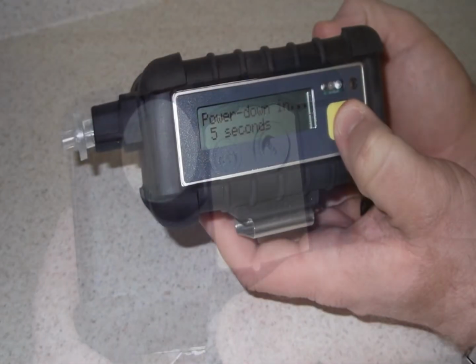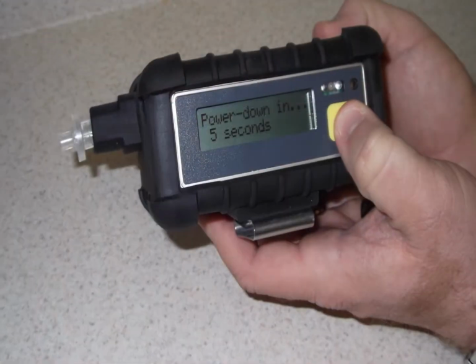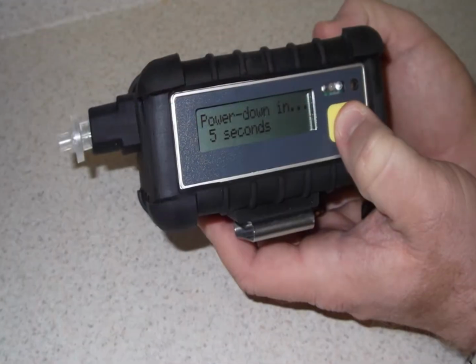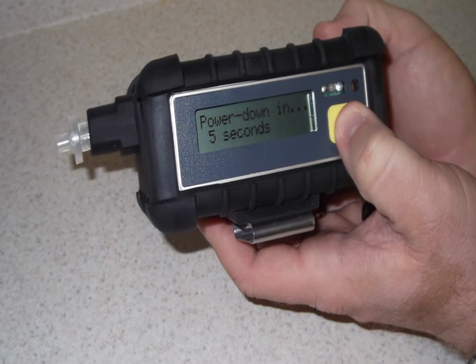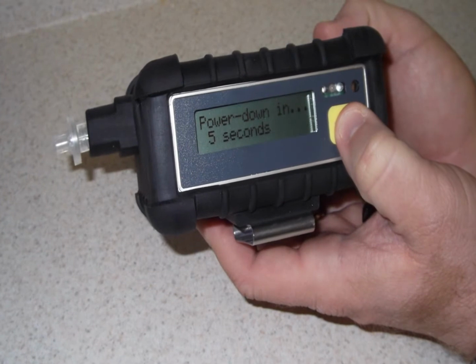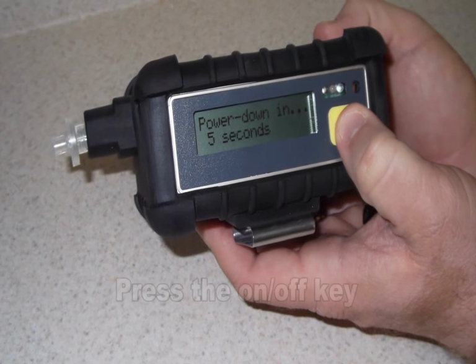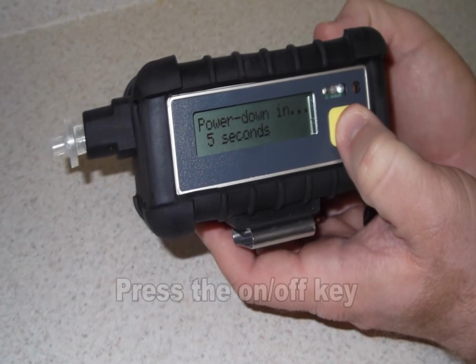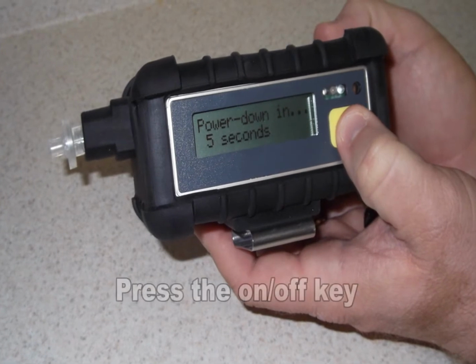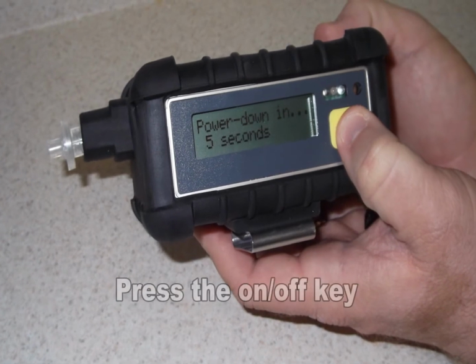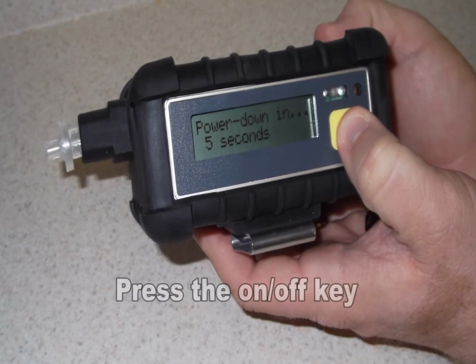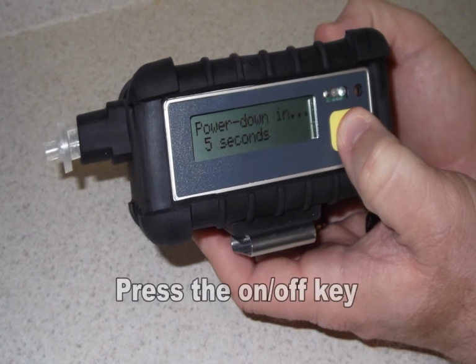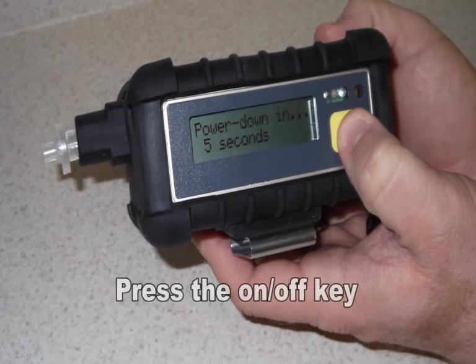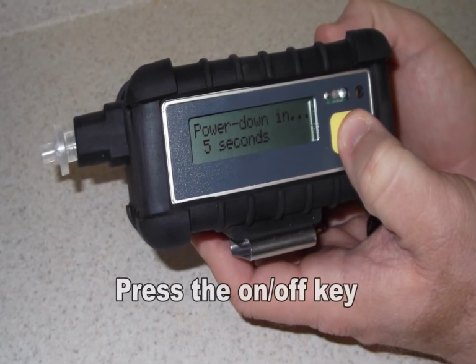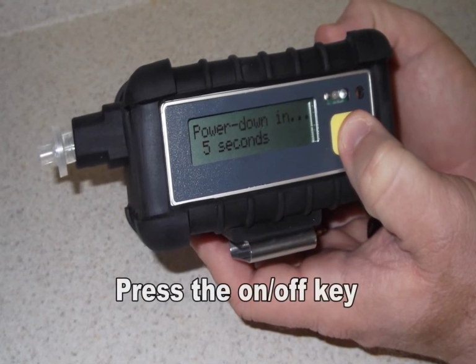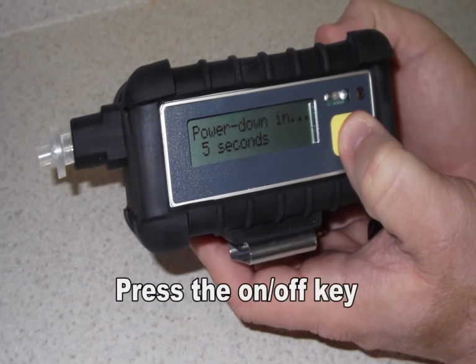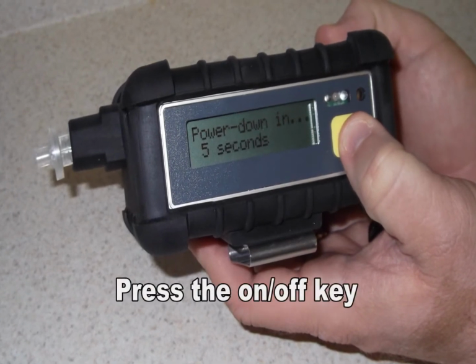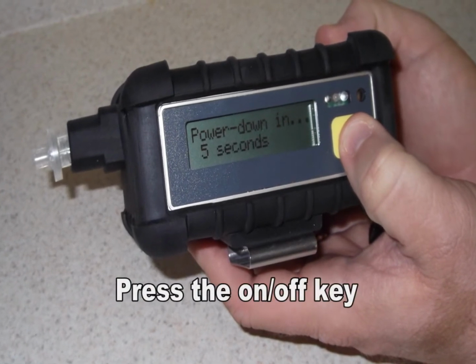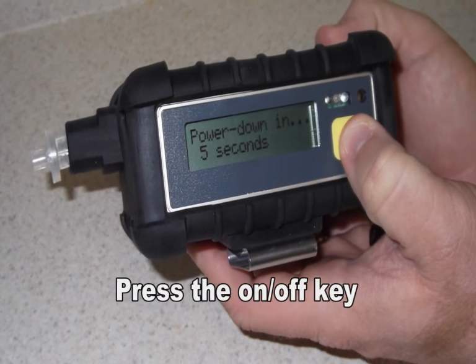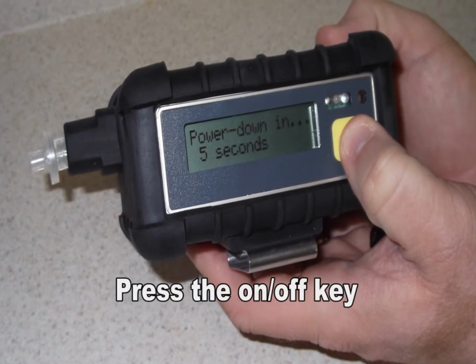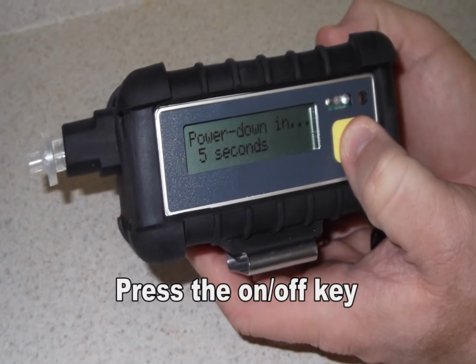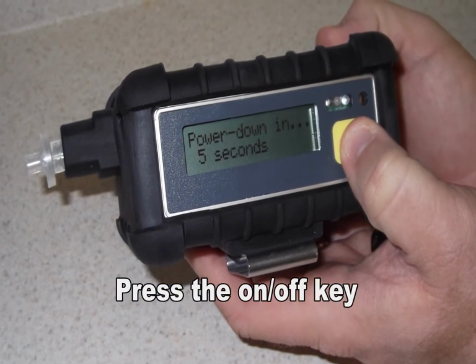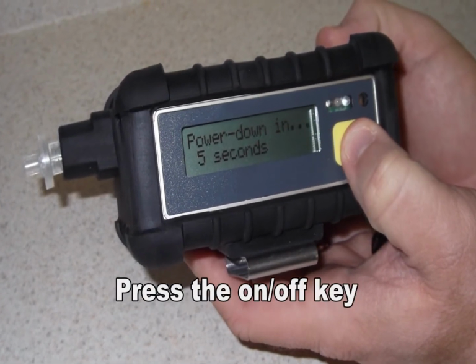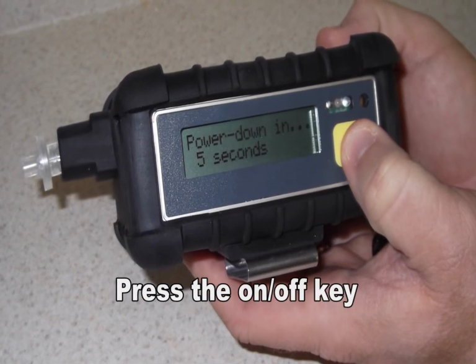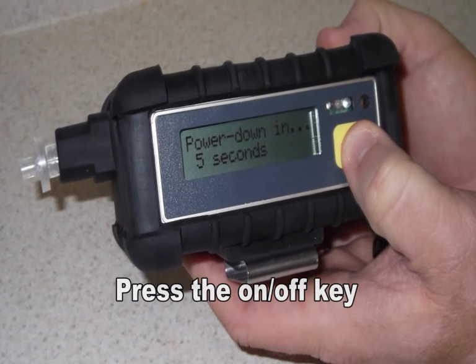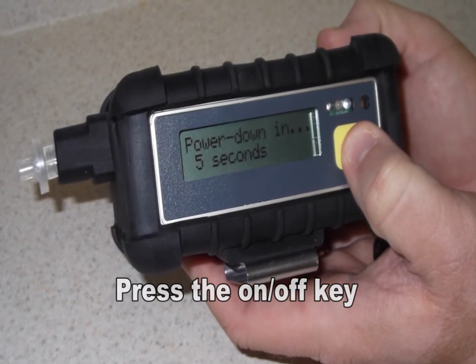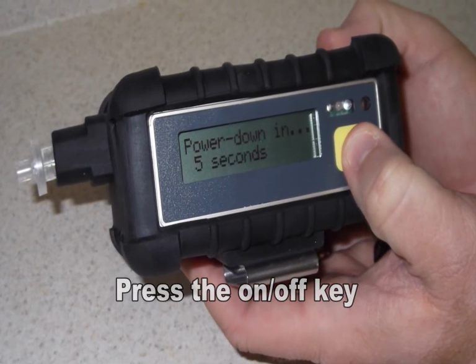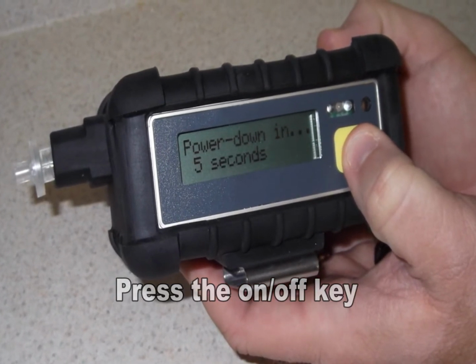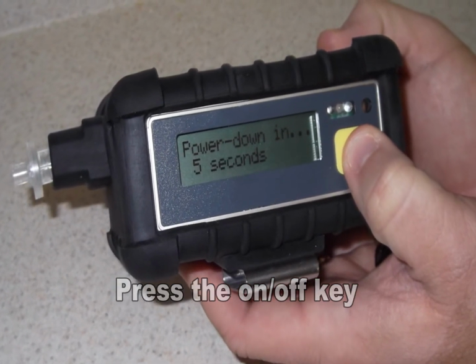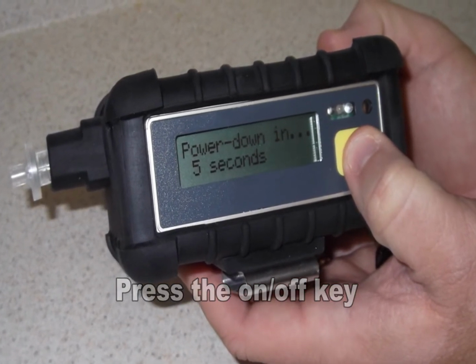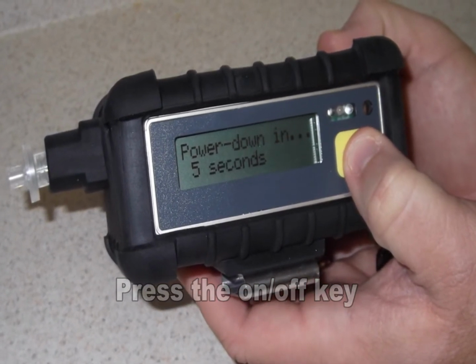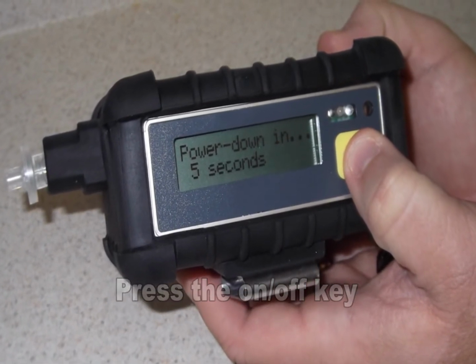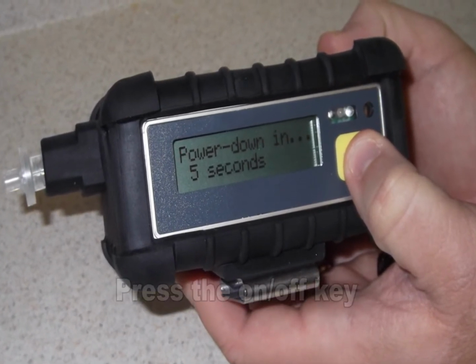To turn the unit off, press and hold the ON-OFF key and the unit will begin a 5 second countdown to turn off.